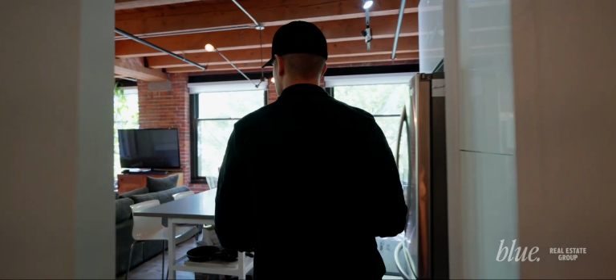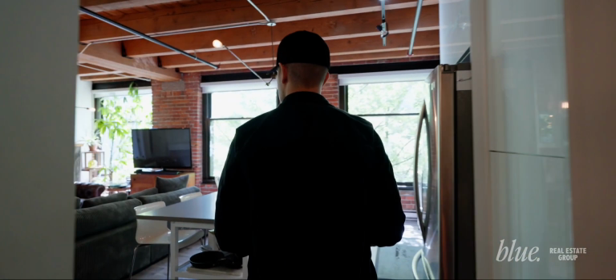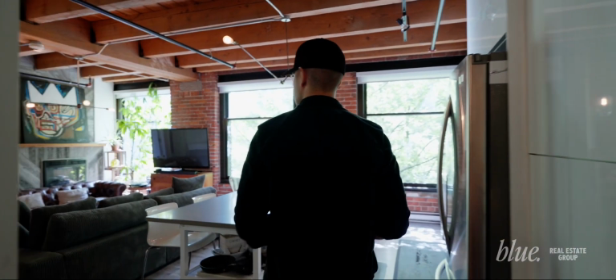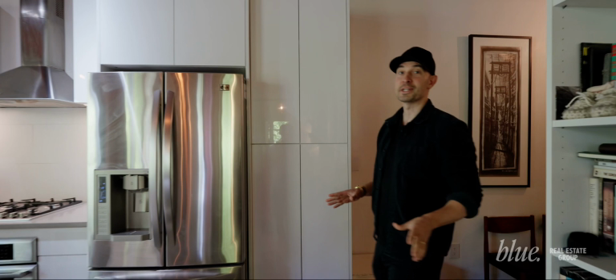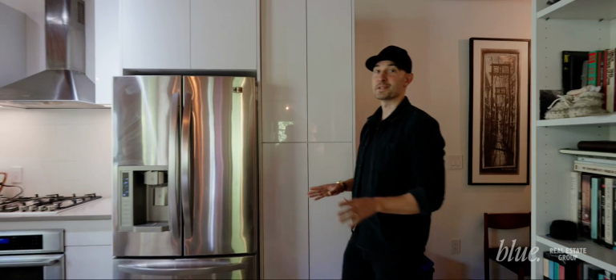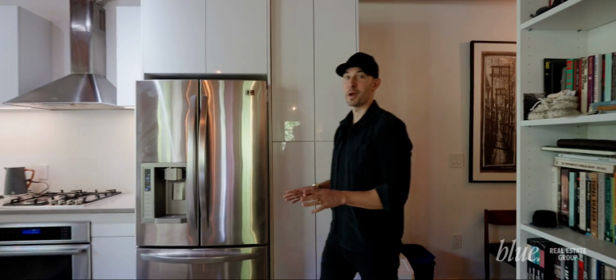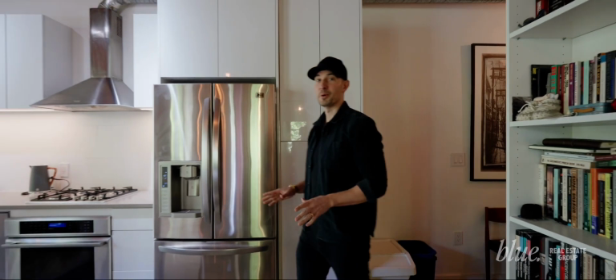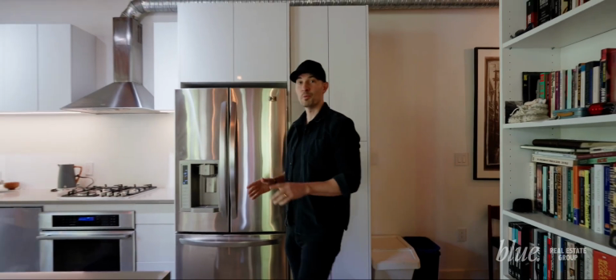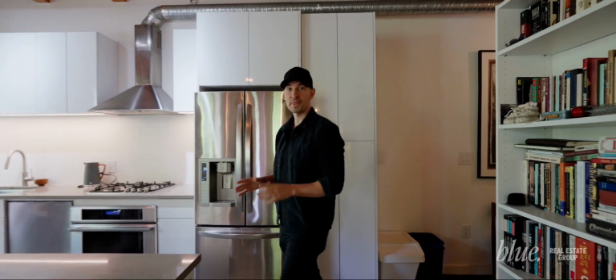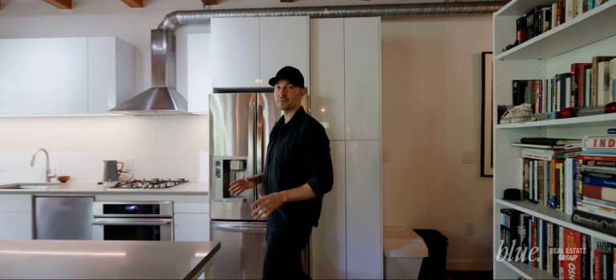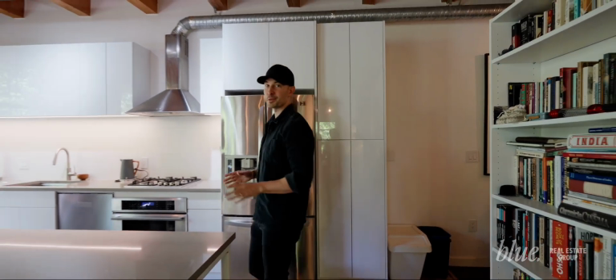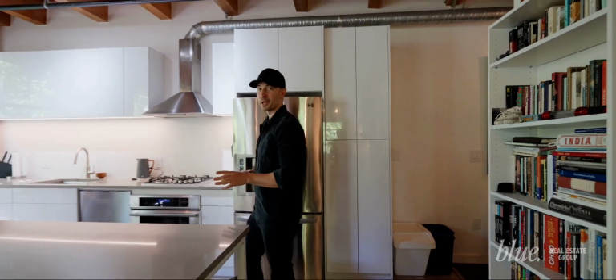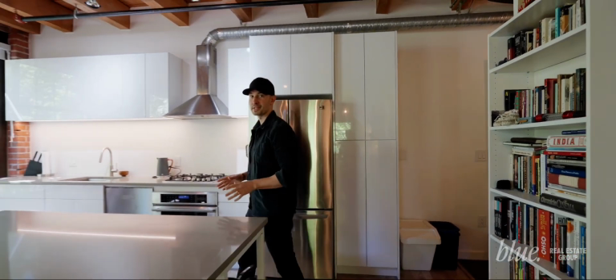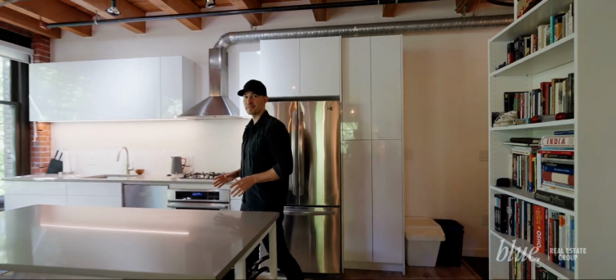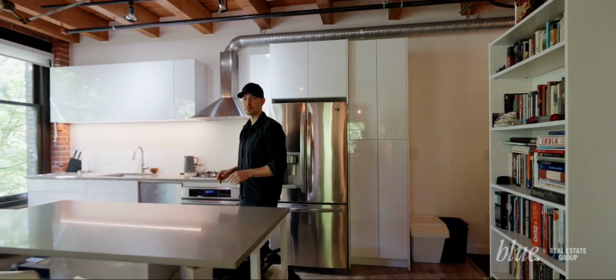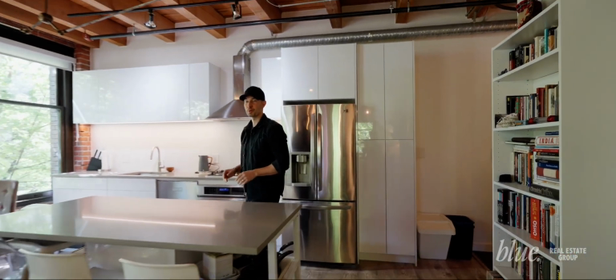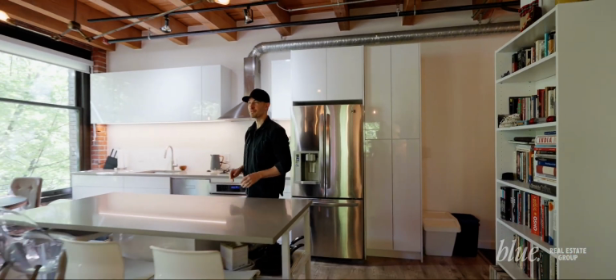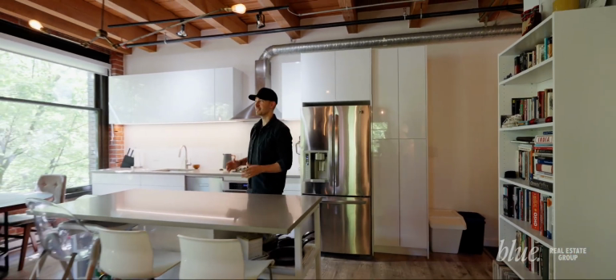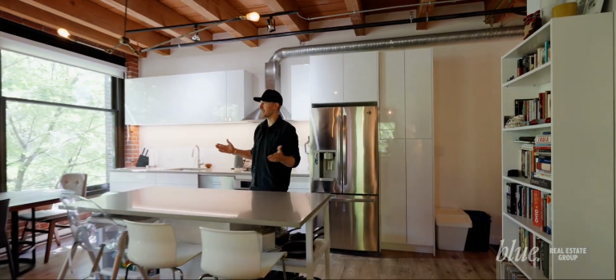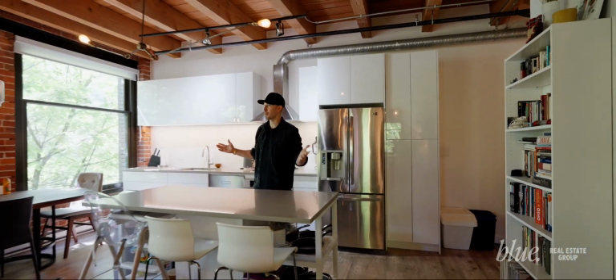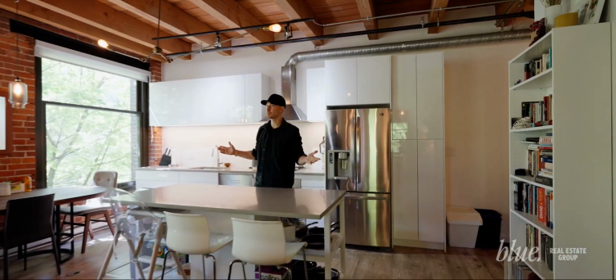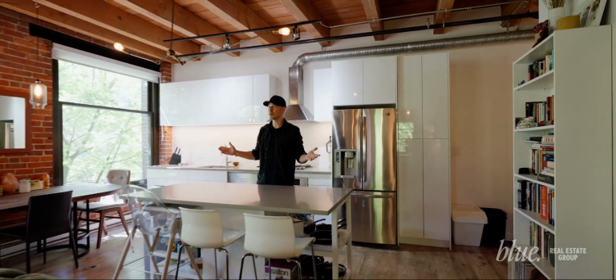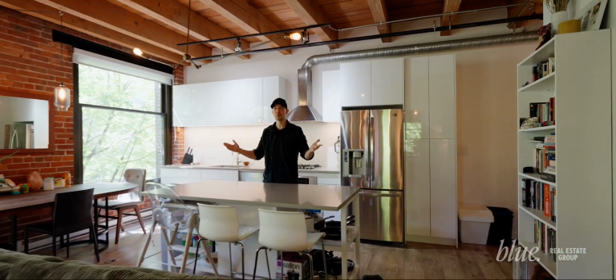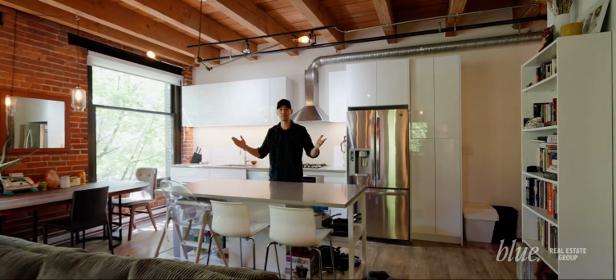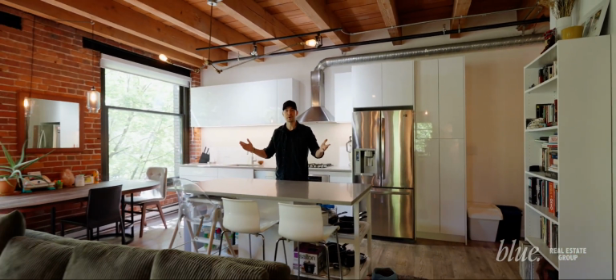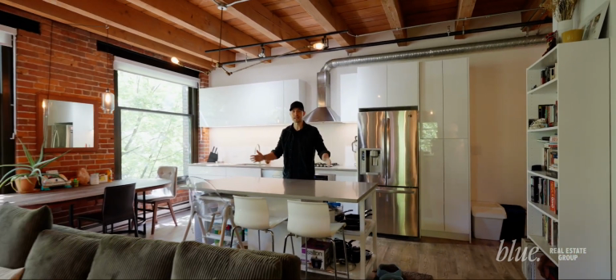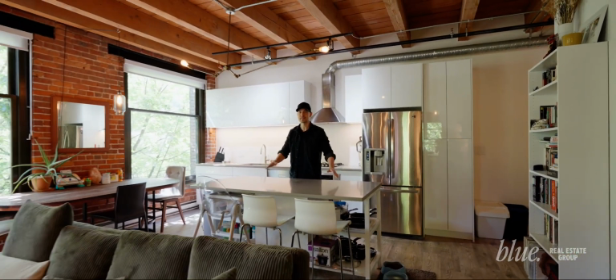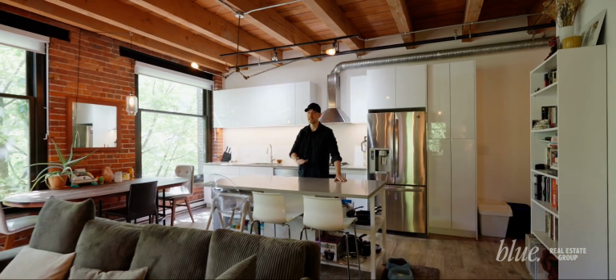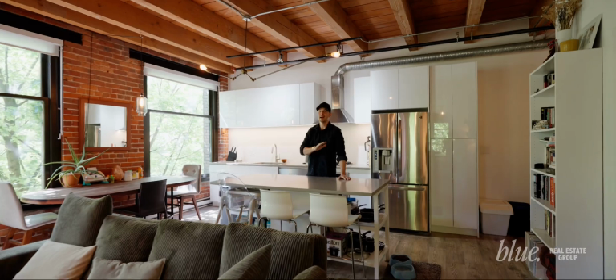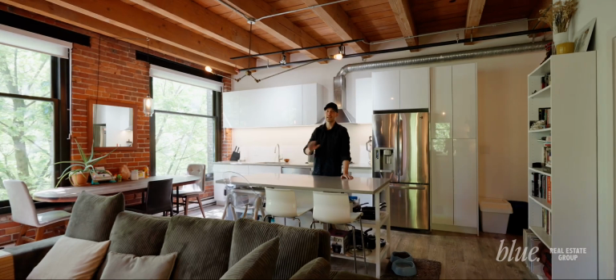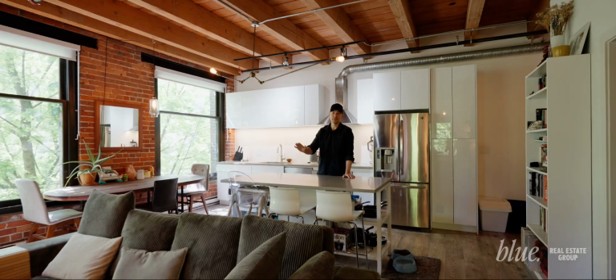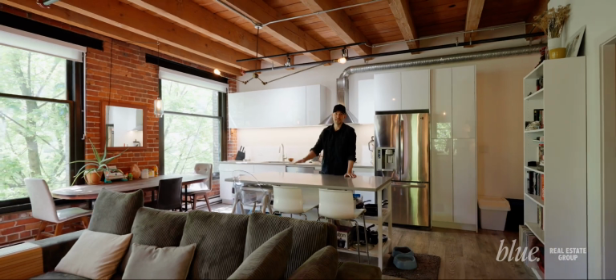This place is incredible. 1,373 square feet, exposed brick, open concept. I love this.